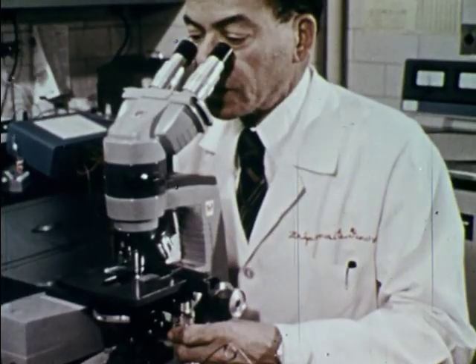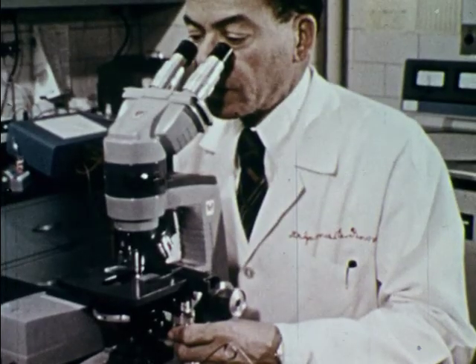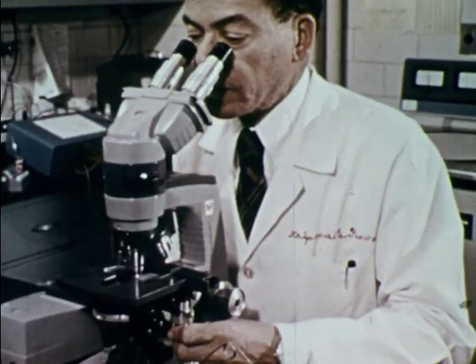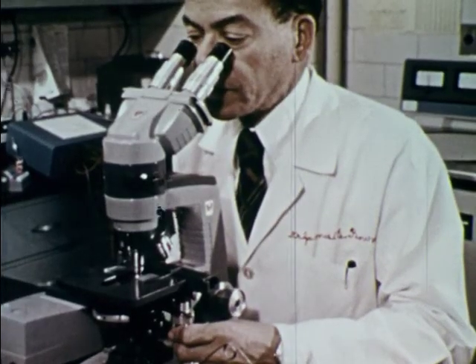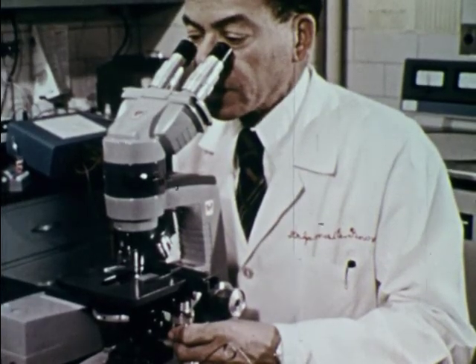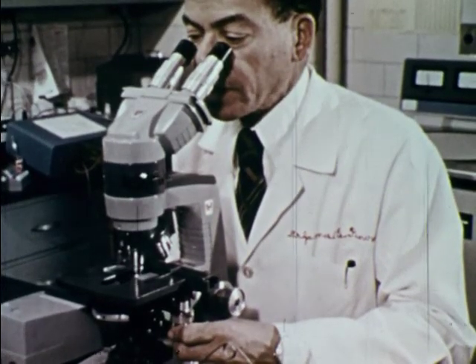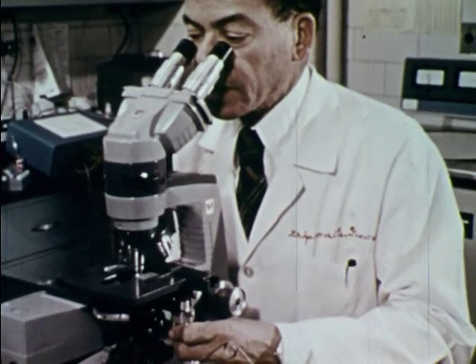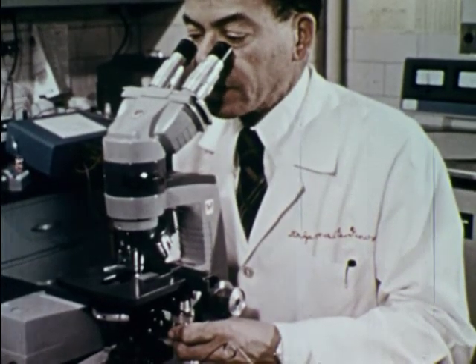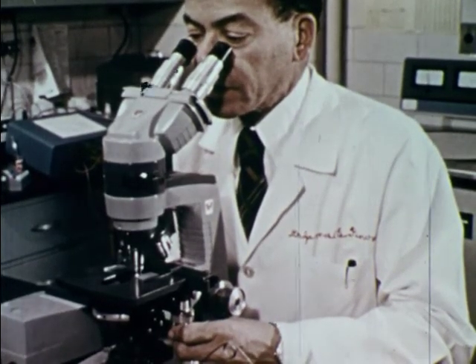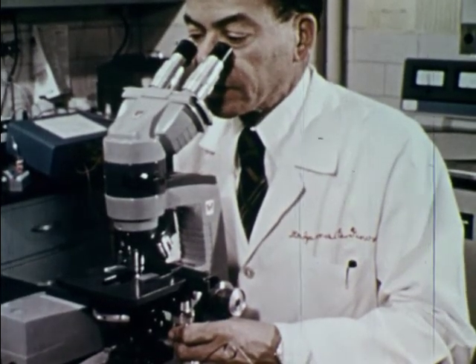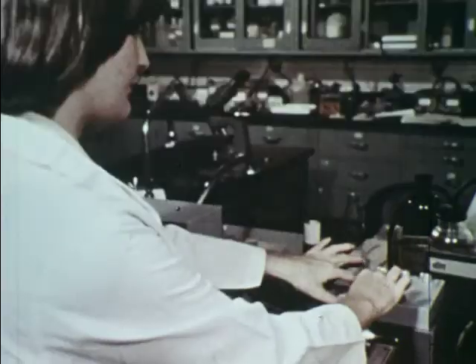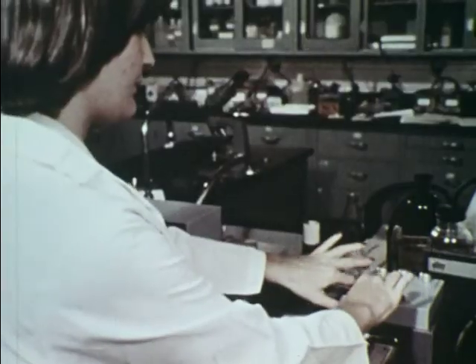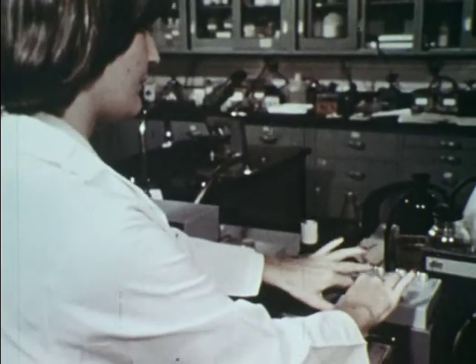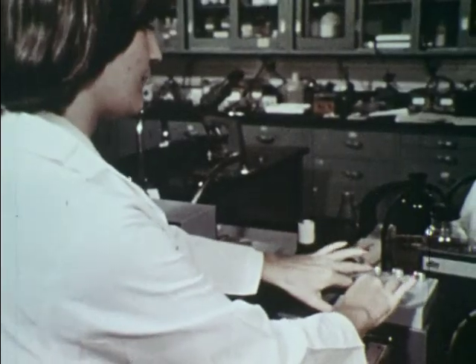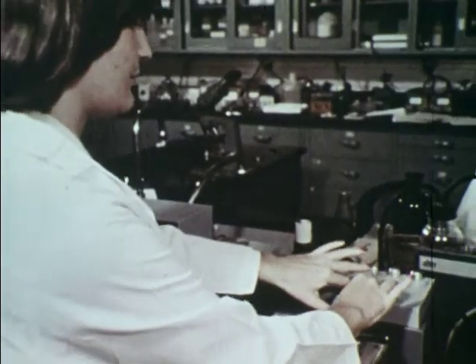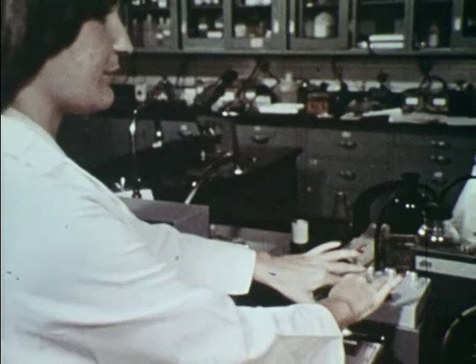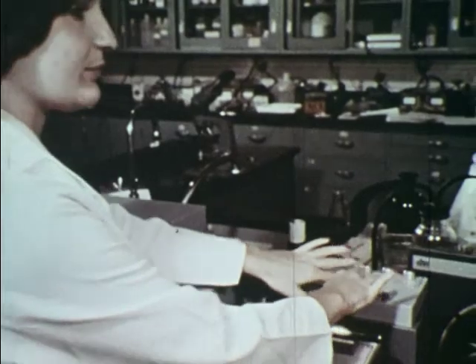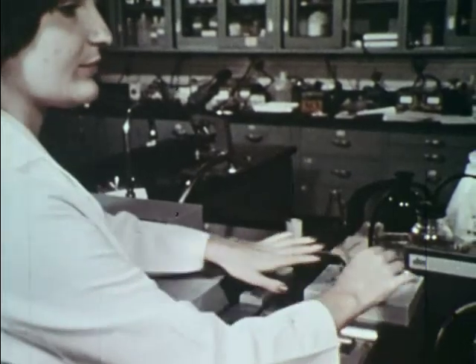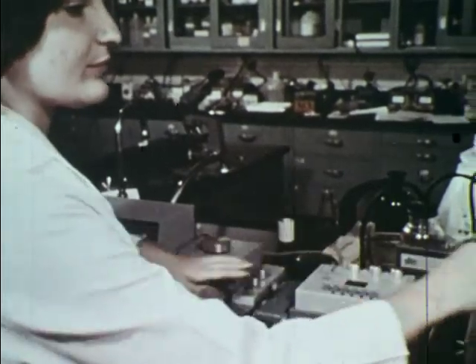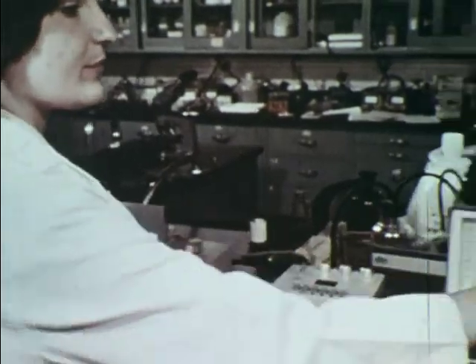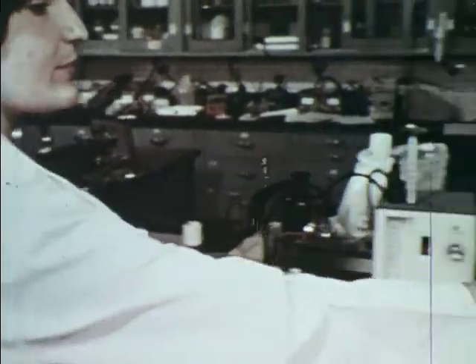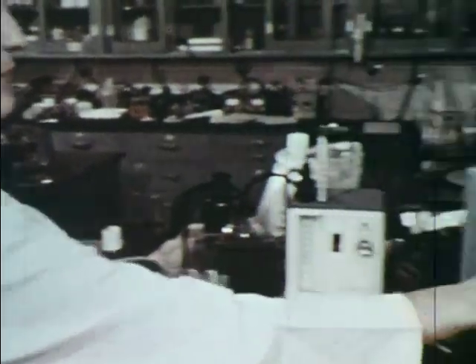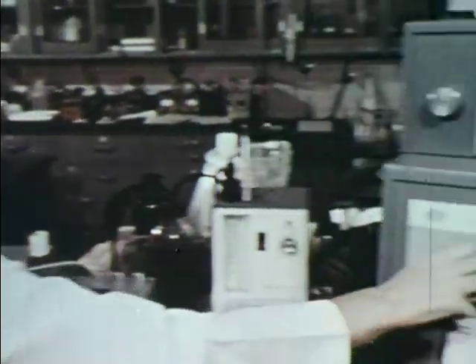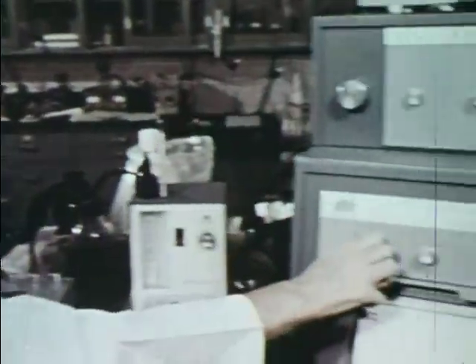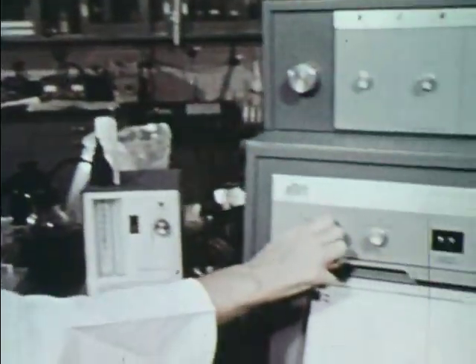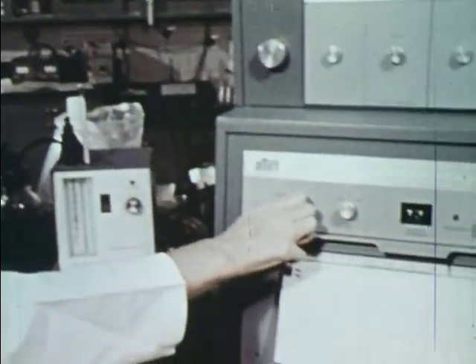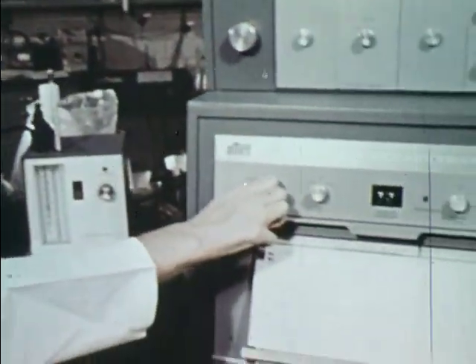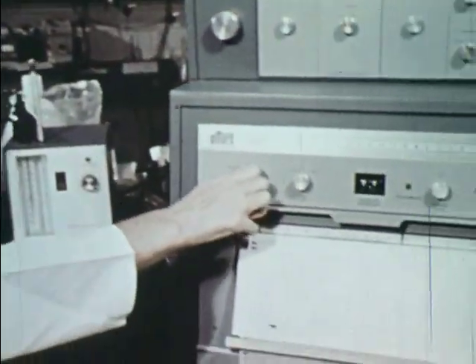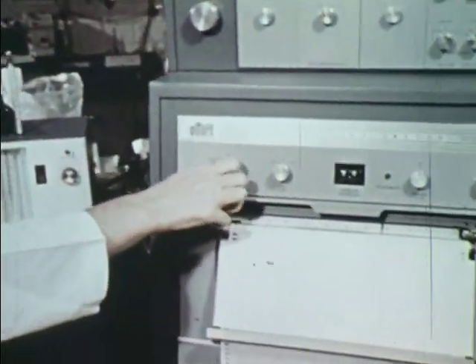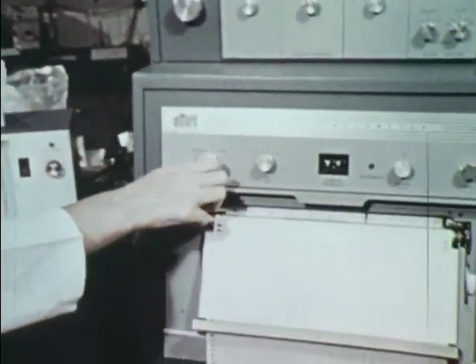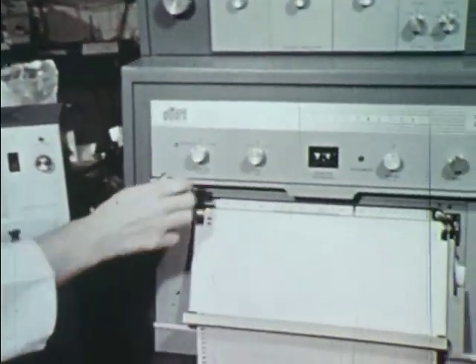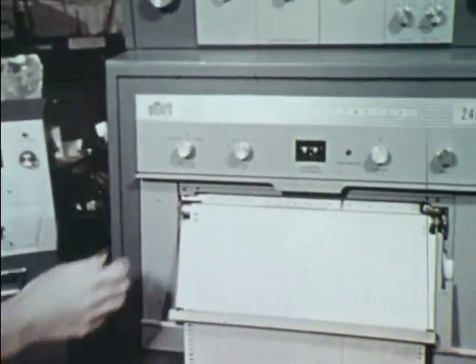Intense research is now underway to better understand, manage, and treat hereditary diseases.